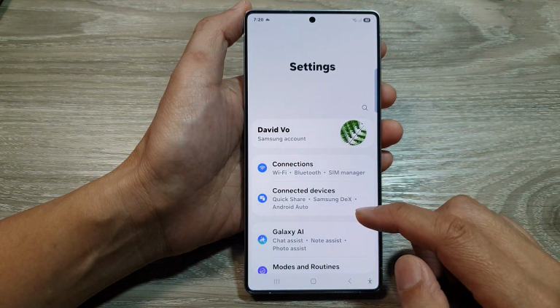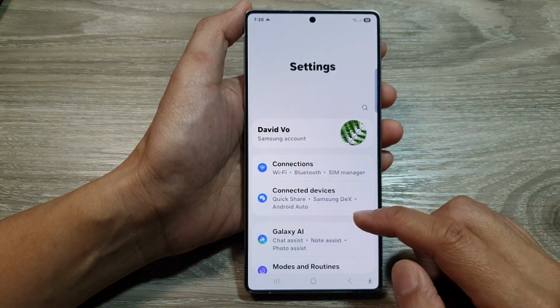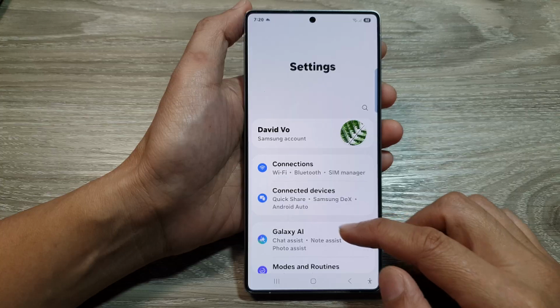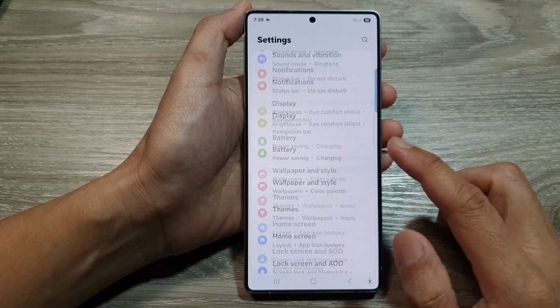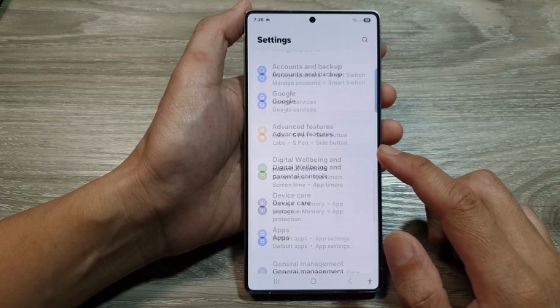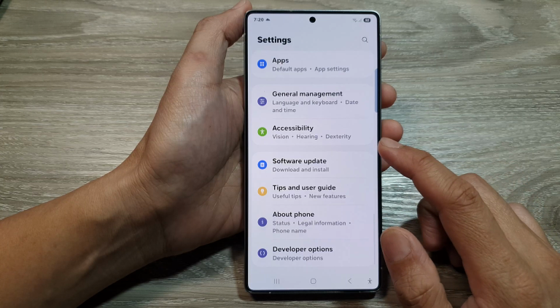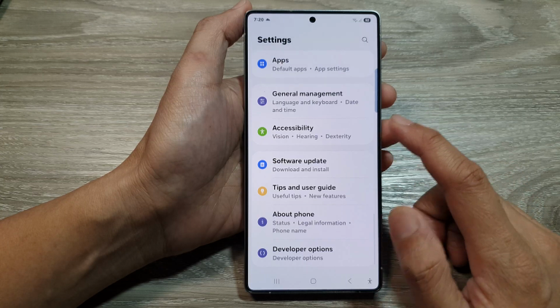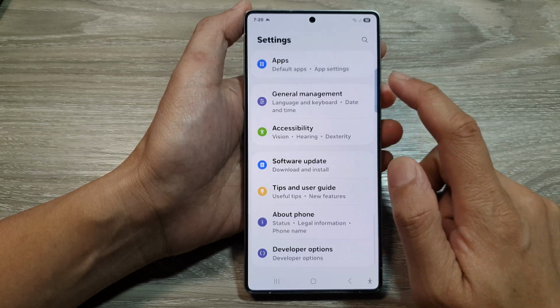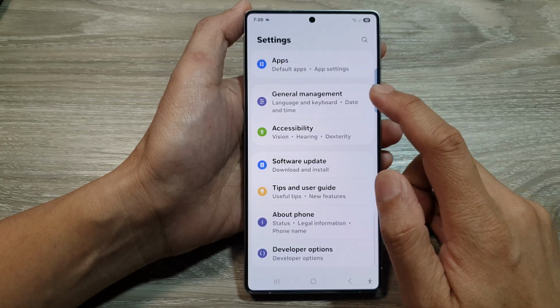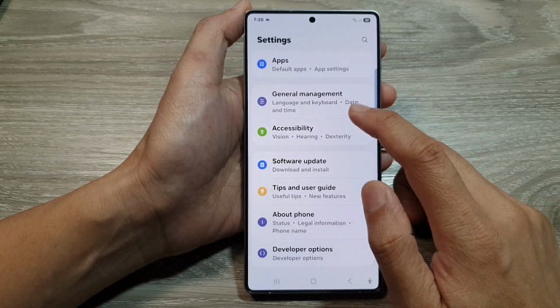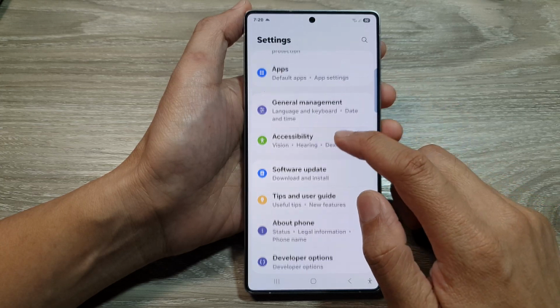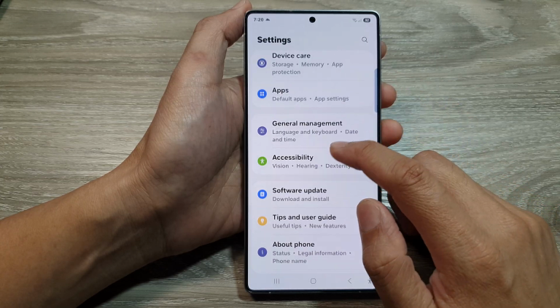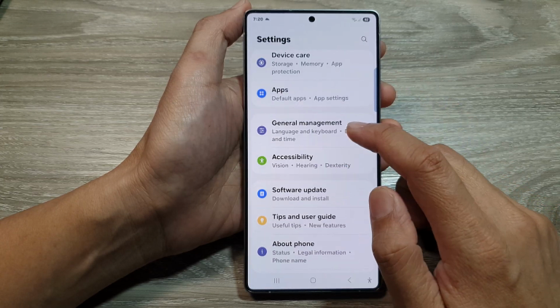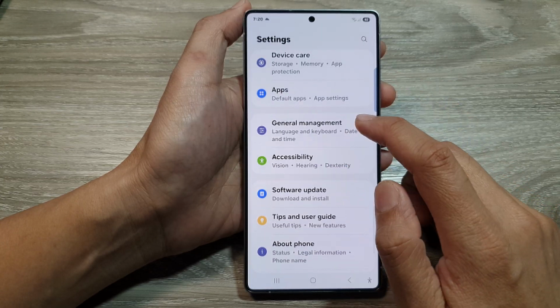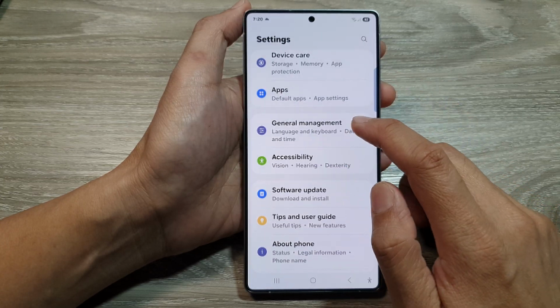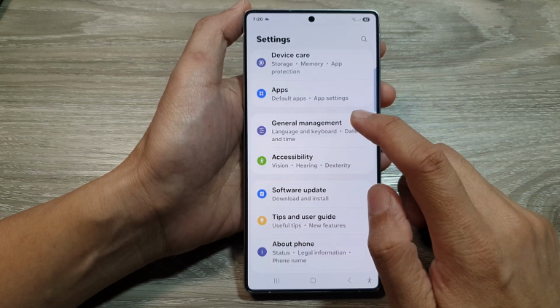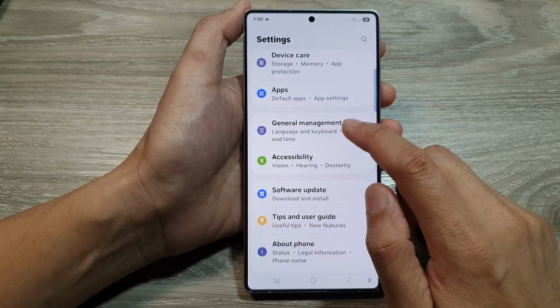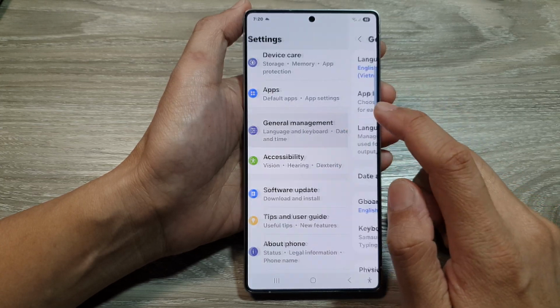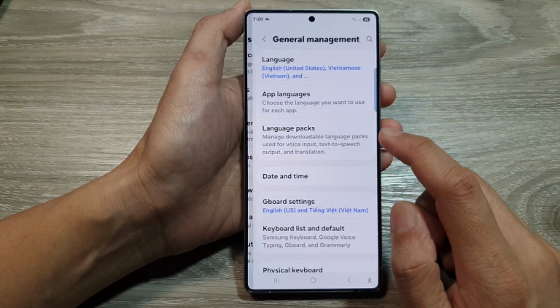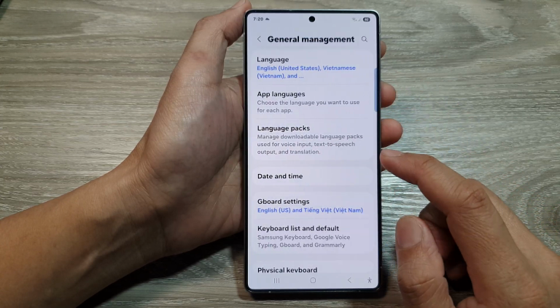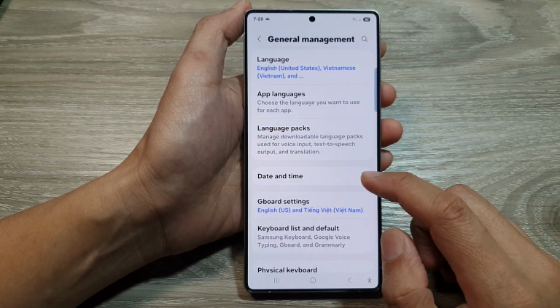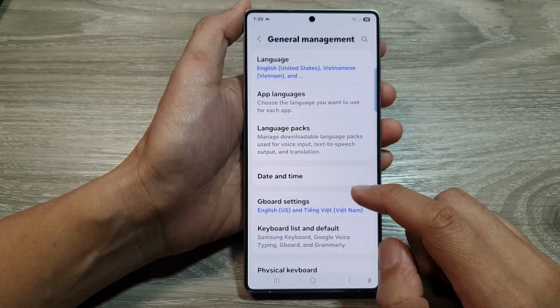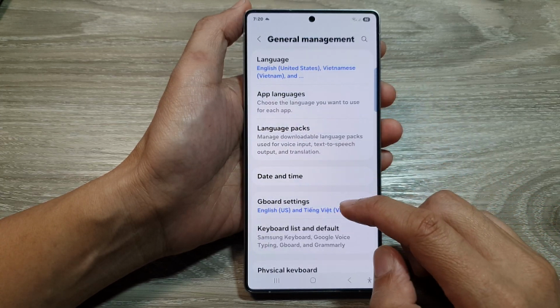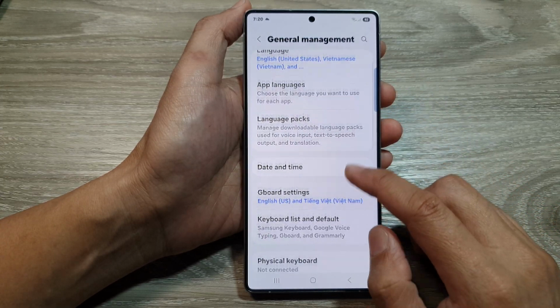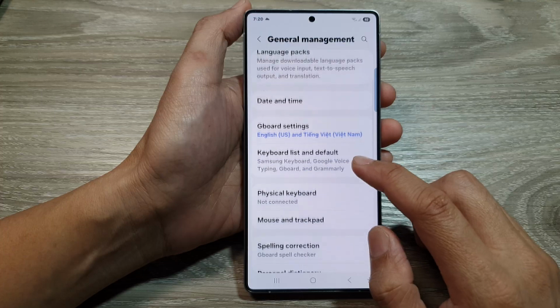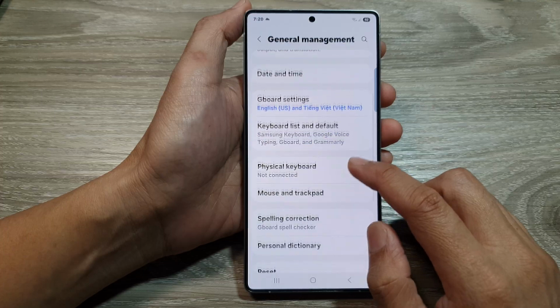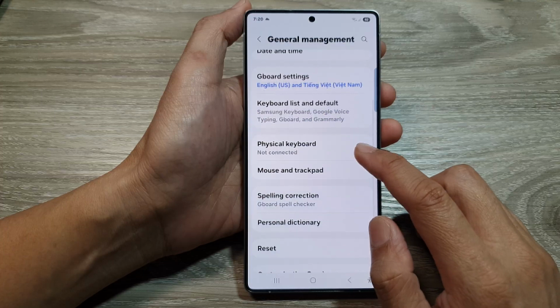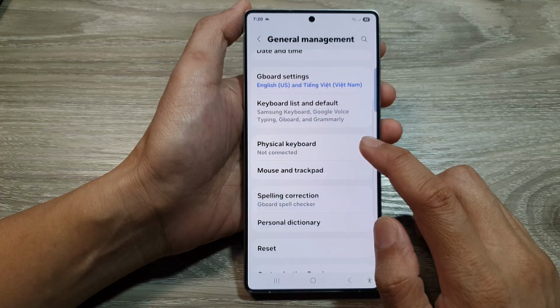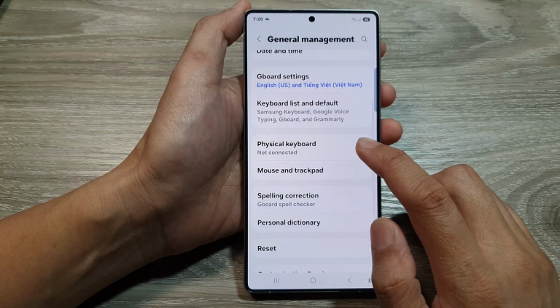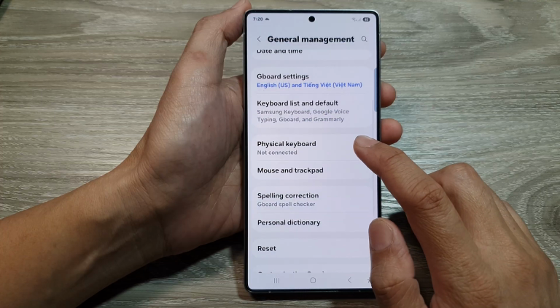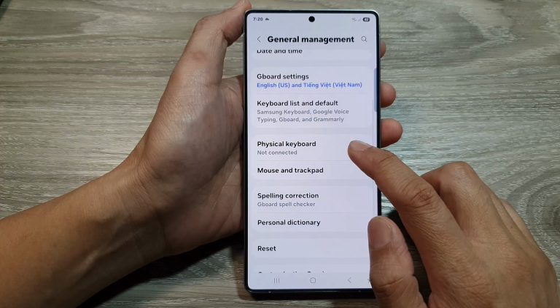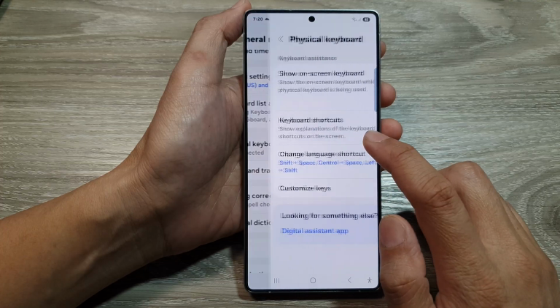Next, scroll down and then tap on General Management. After that, tap on Physical Keyboard.